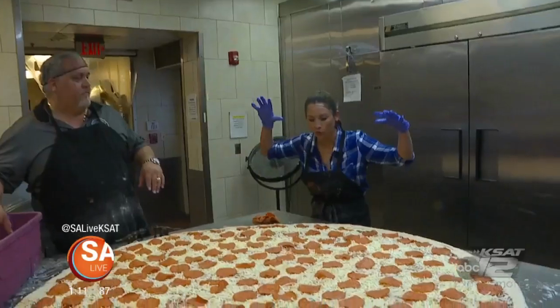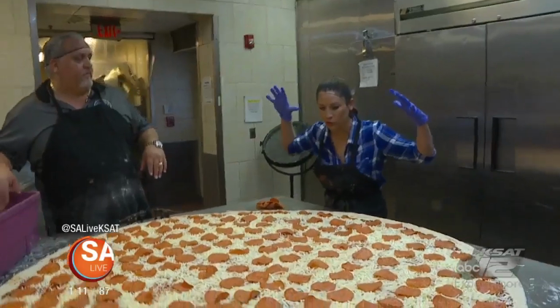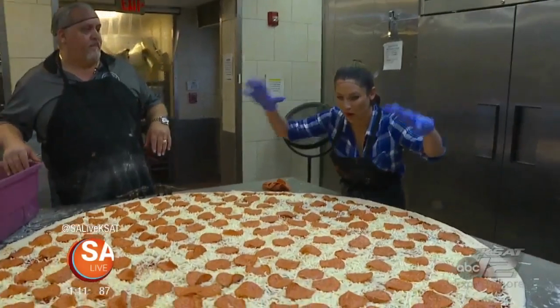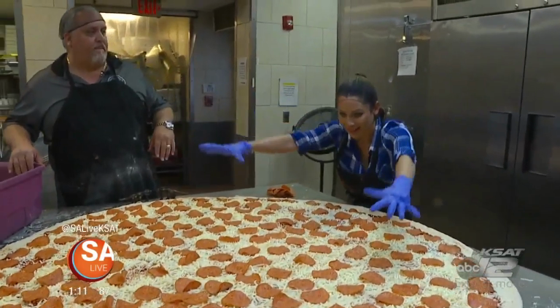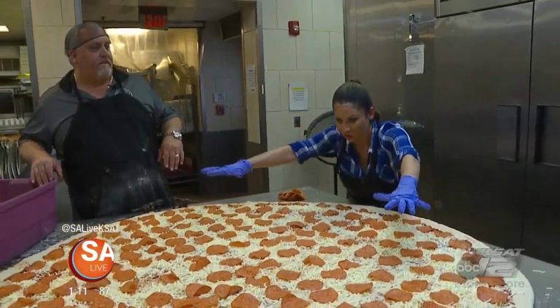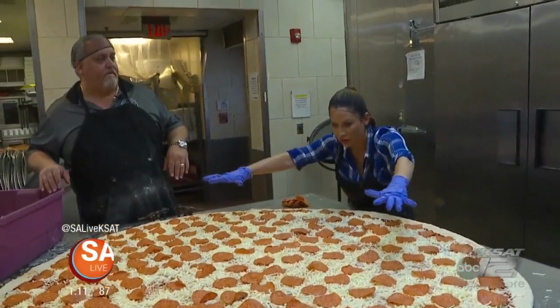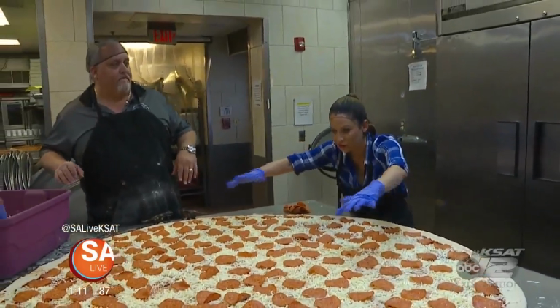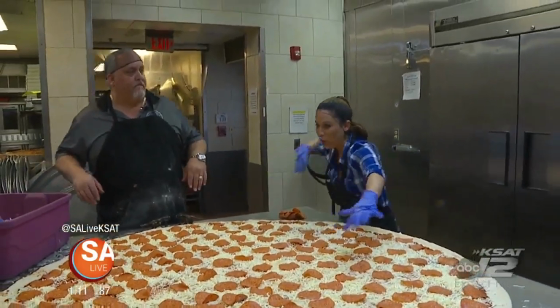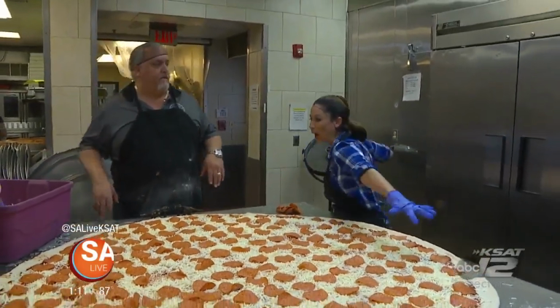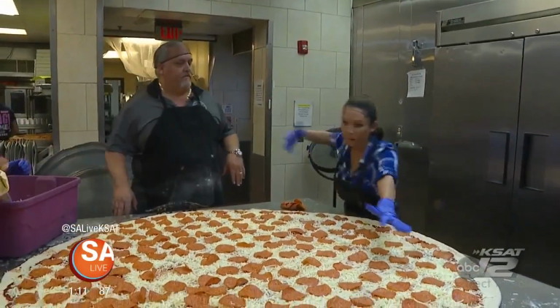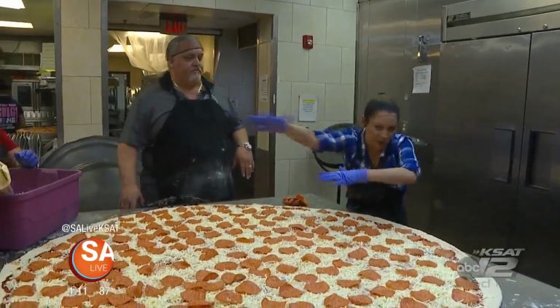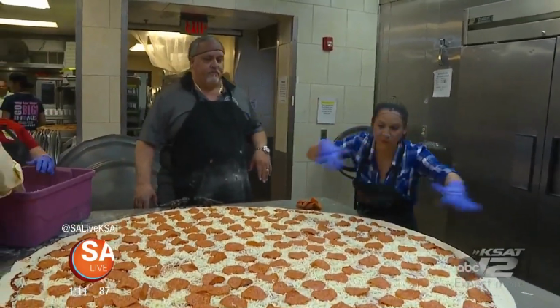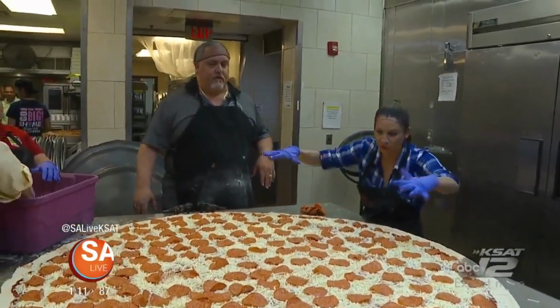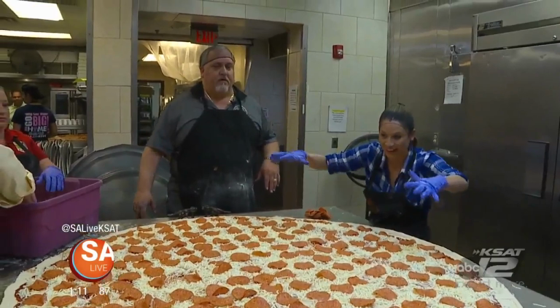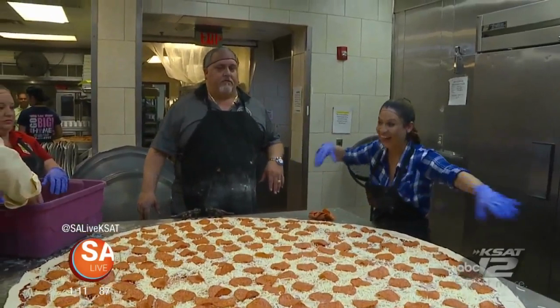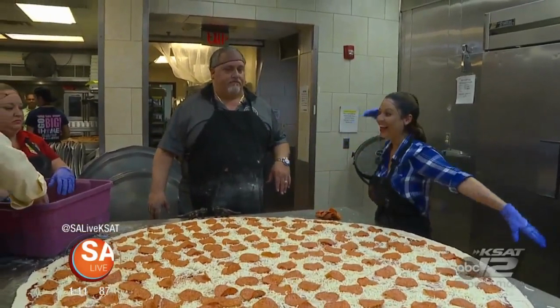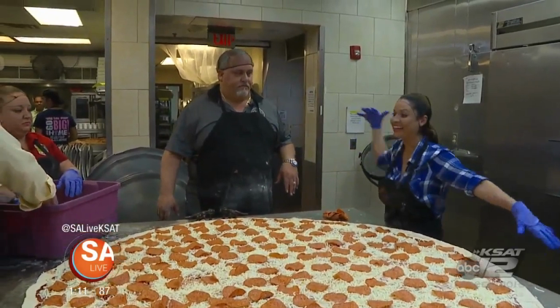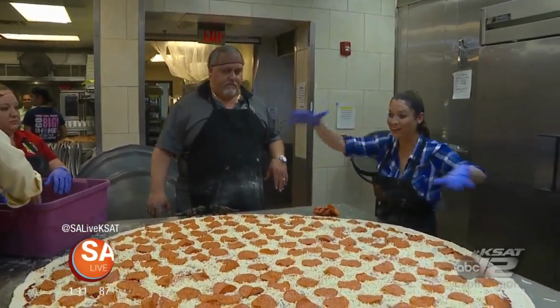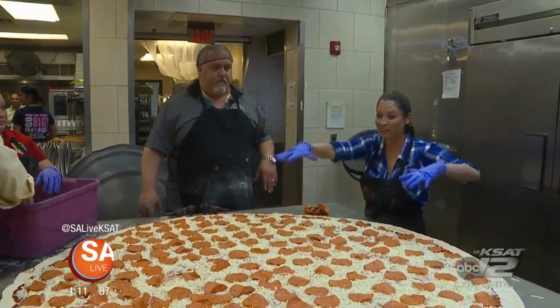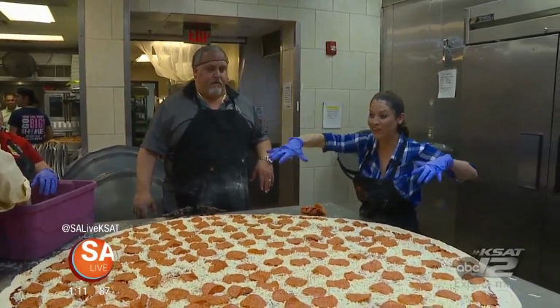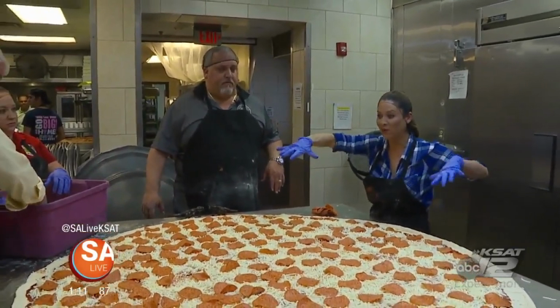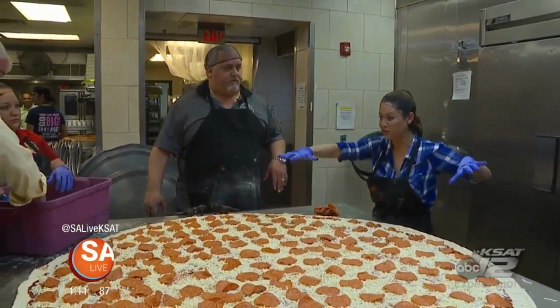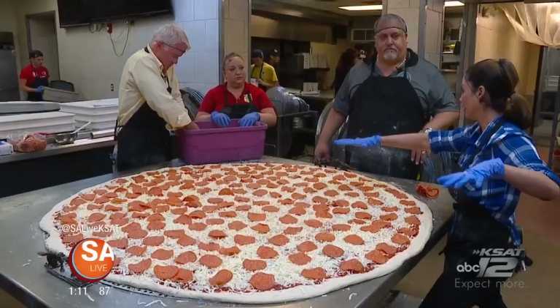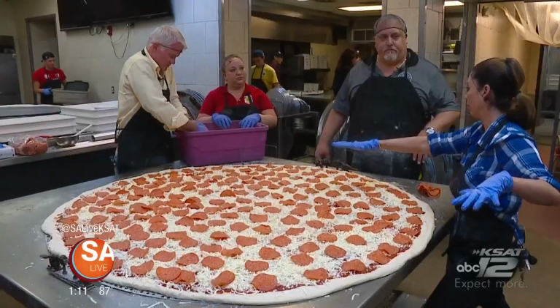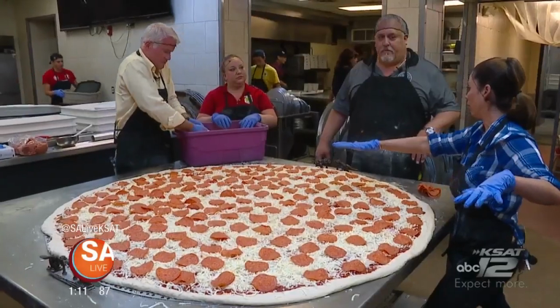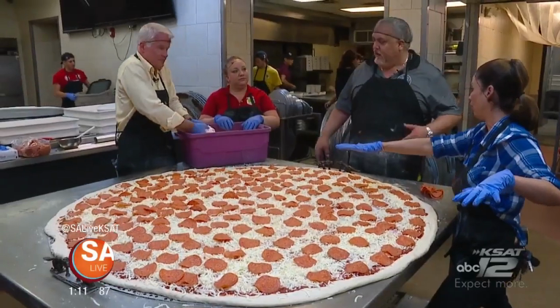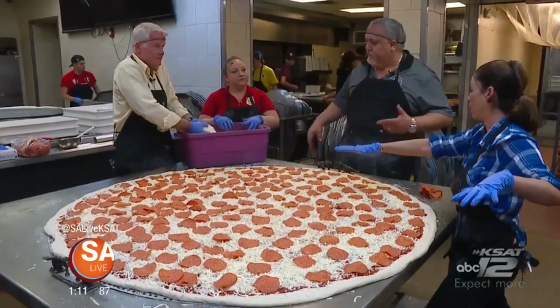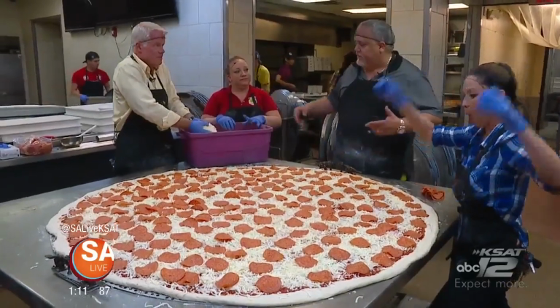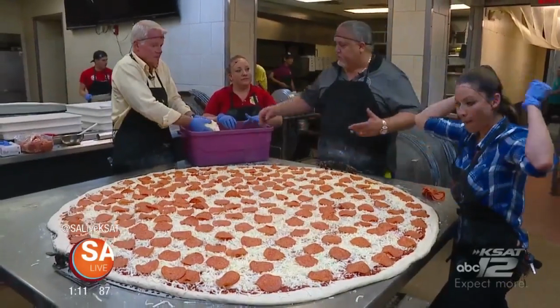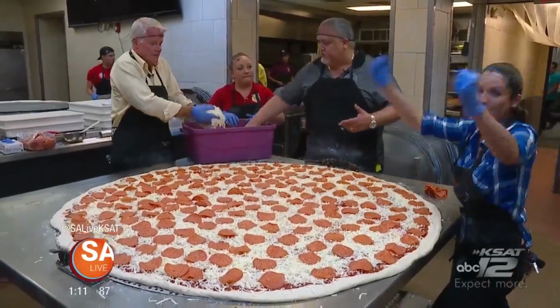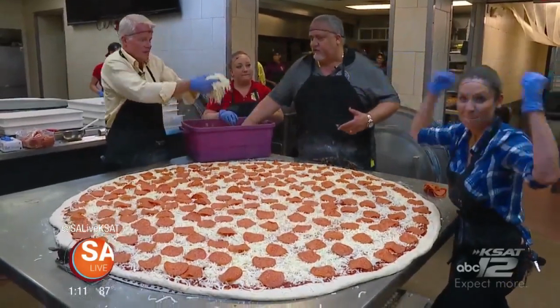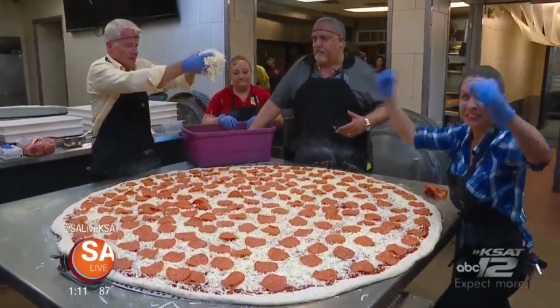It's one layer of cheese, then pepperoni, and then another layer of mozzarella. That's what makes it so successful.